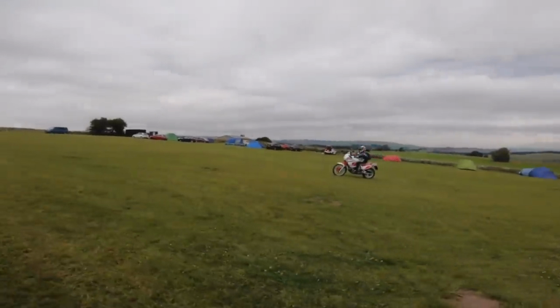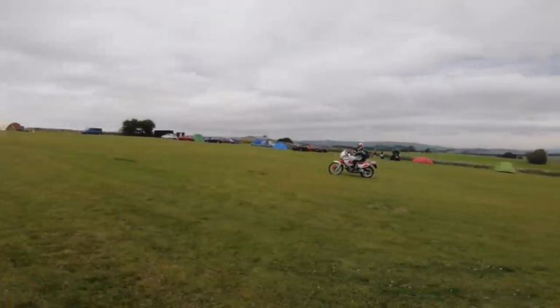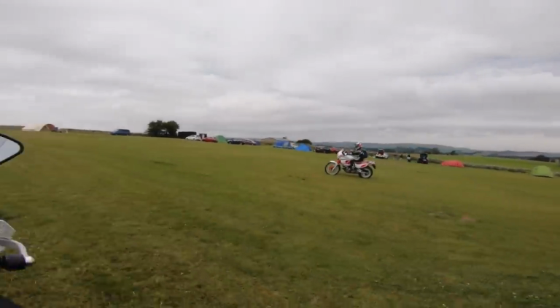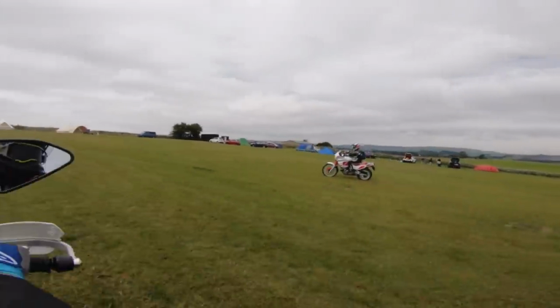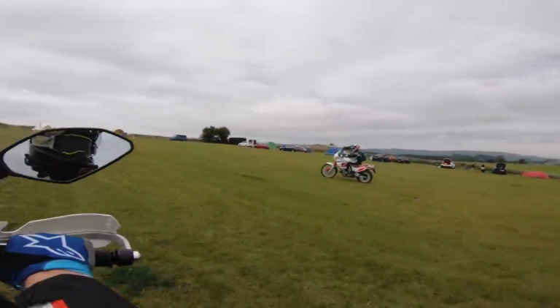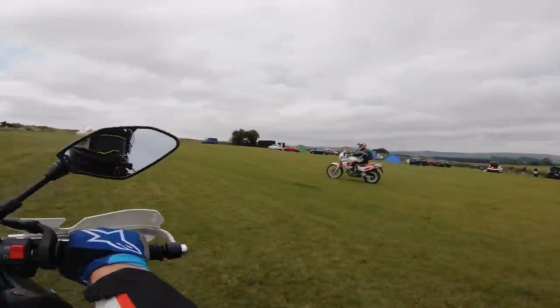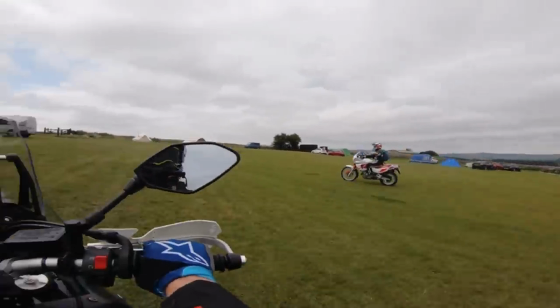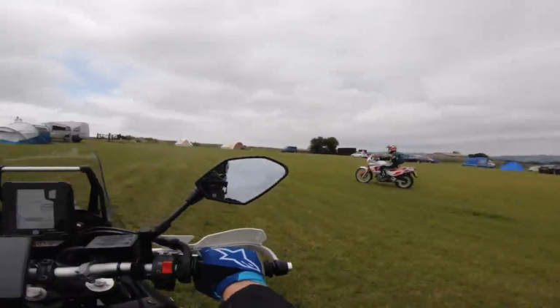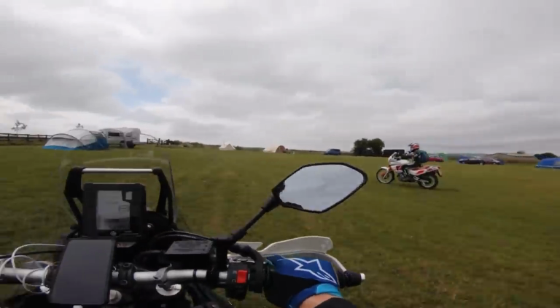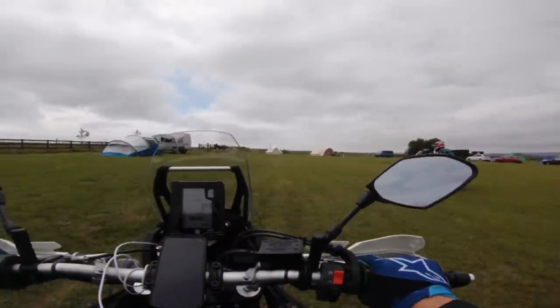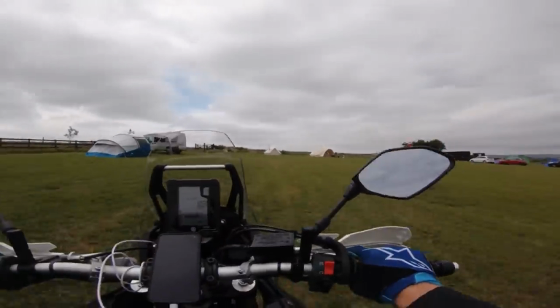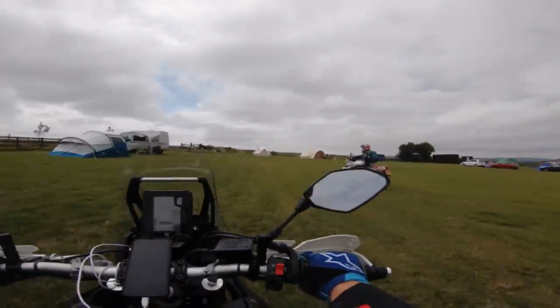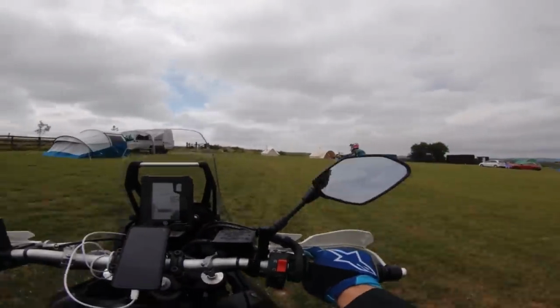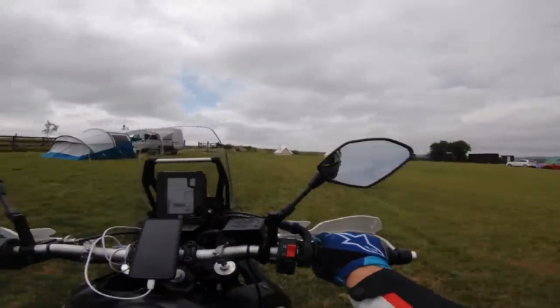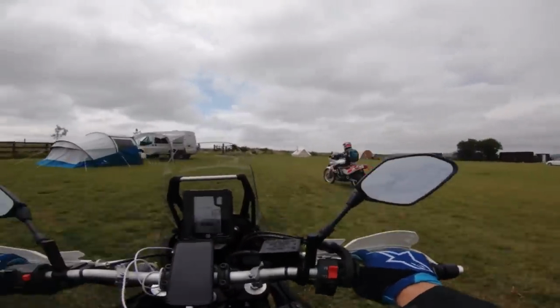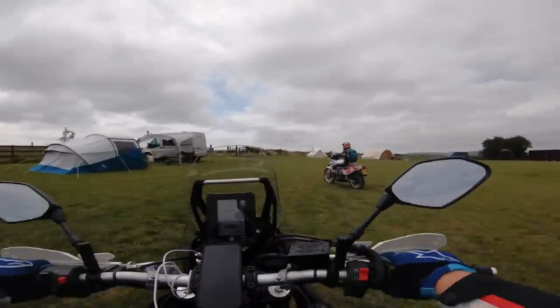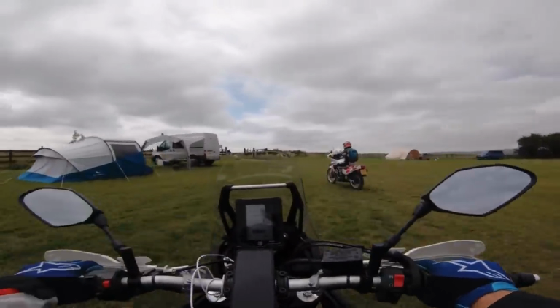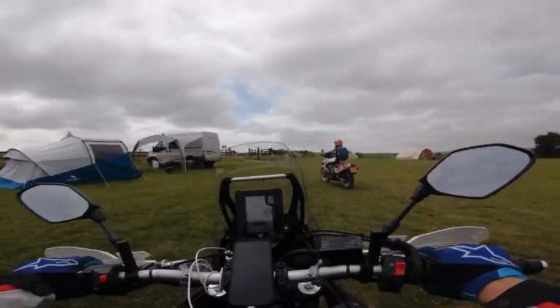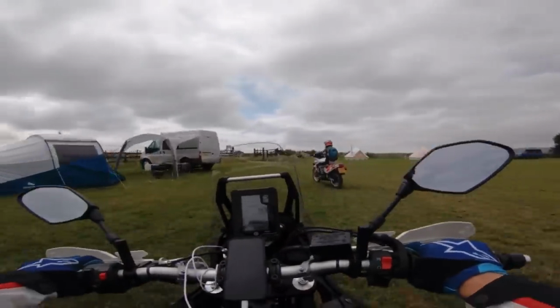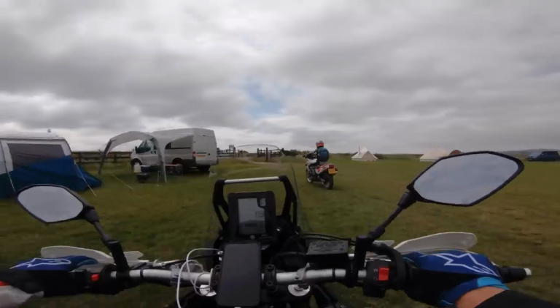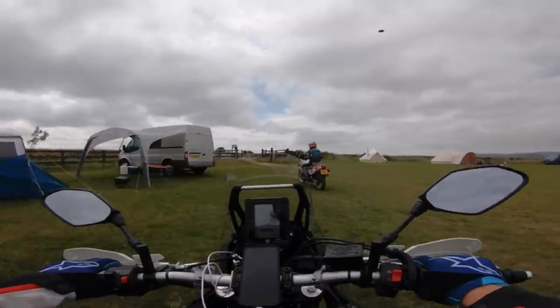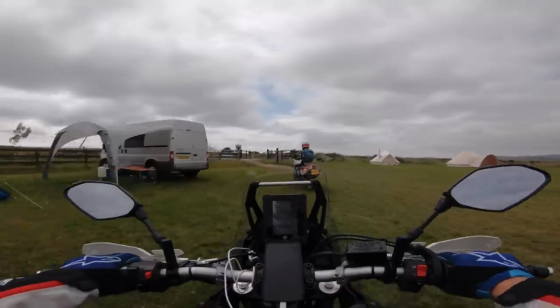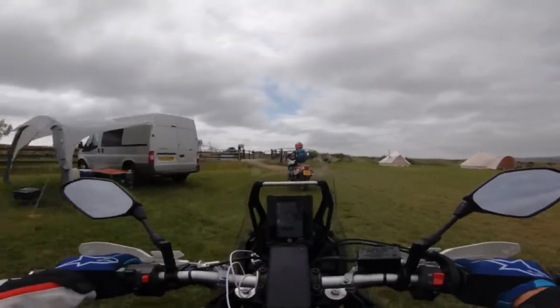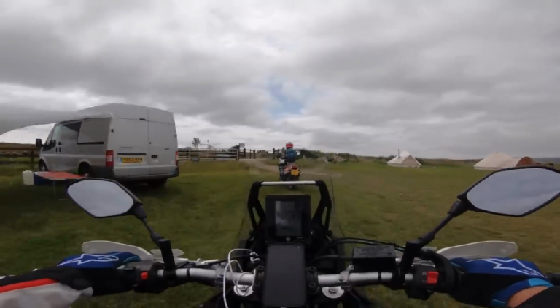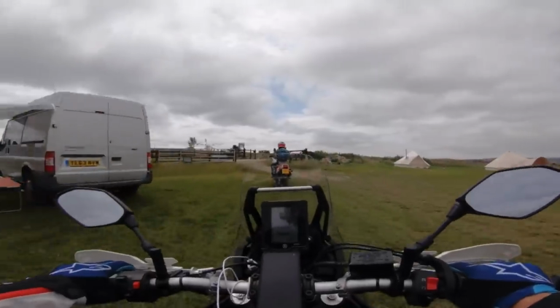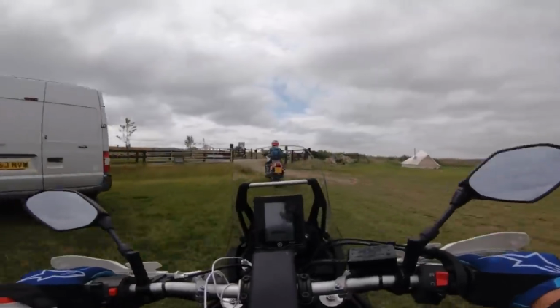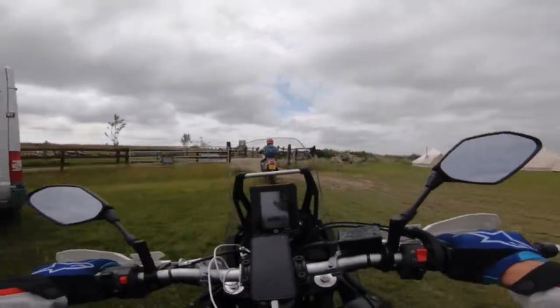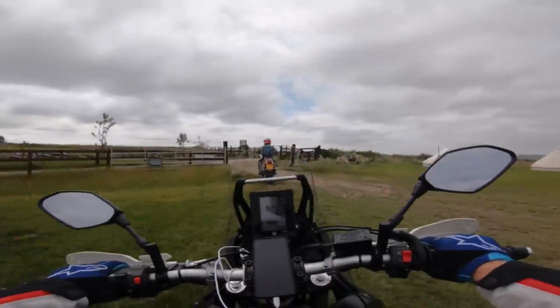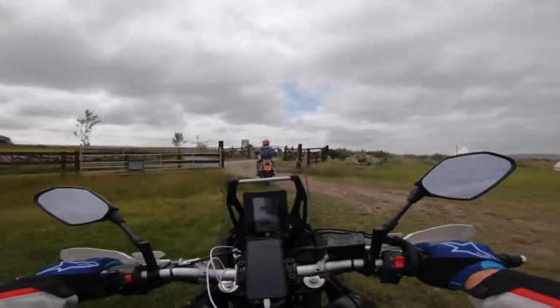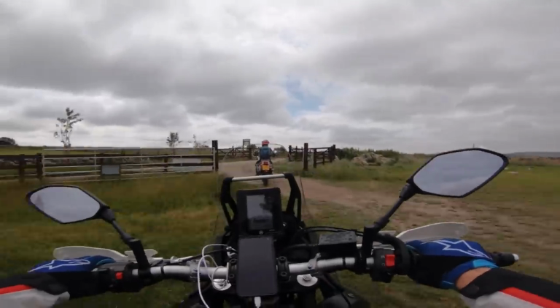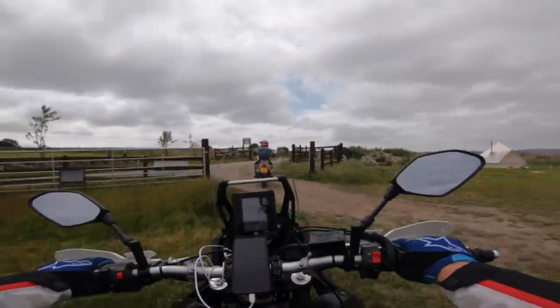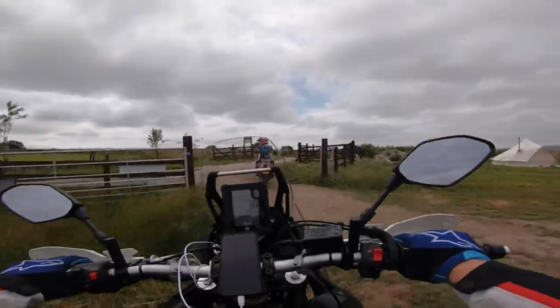Look how pretty it is. It might be old, but damn, it looks good.